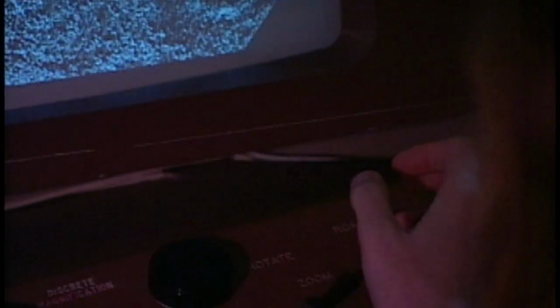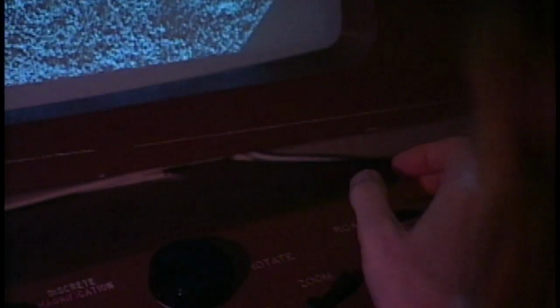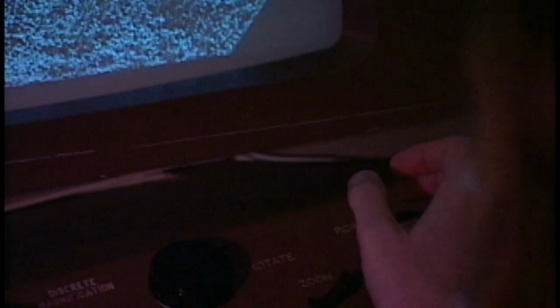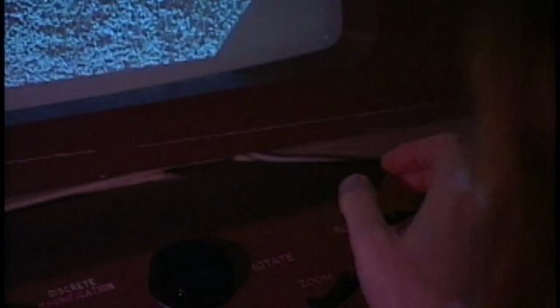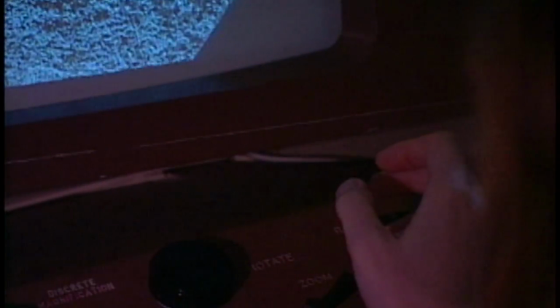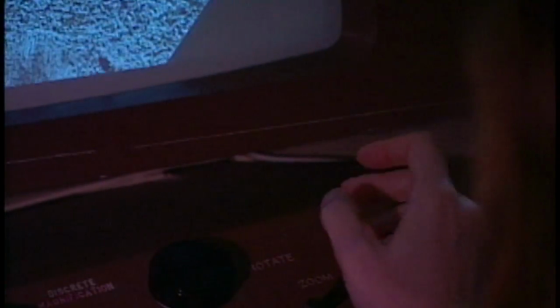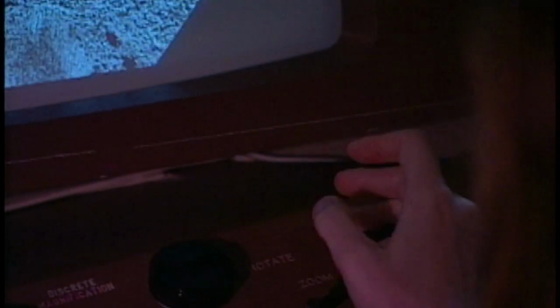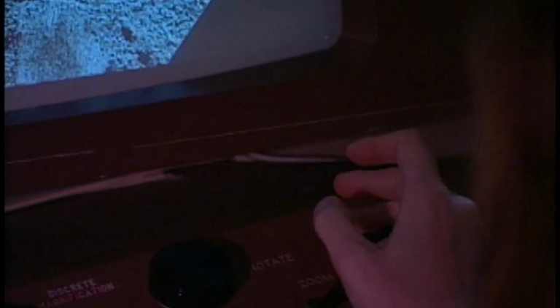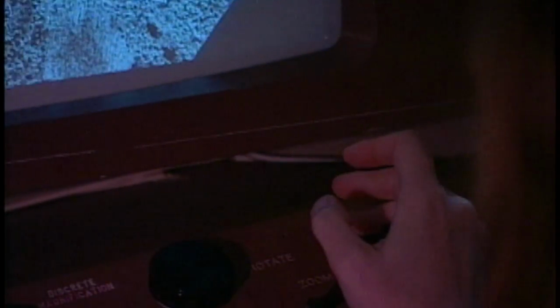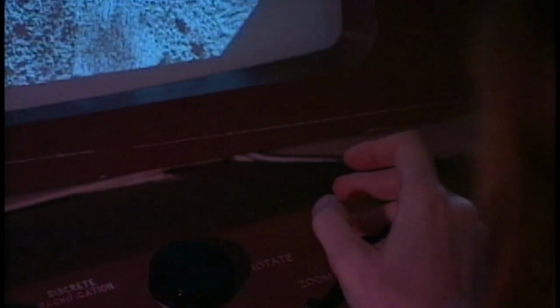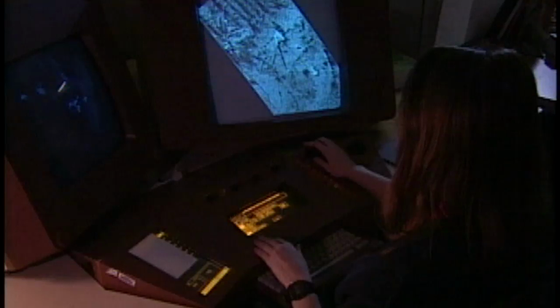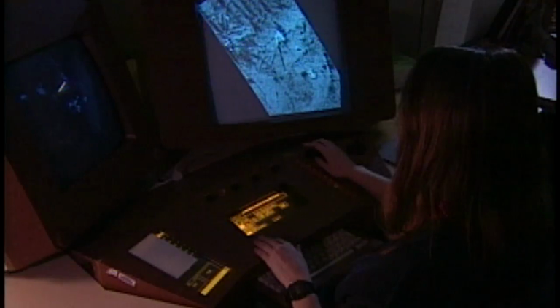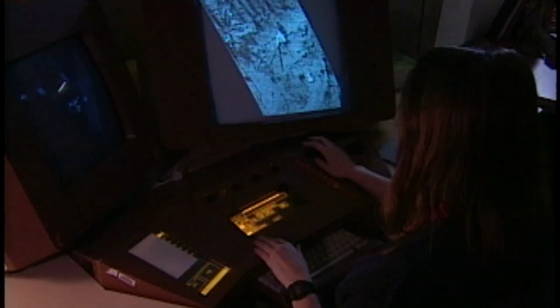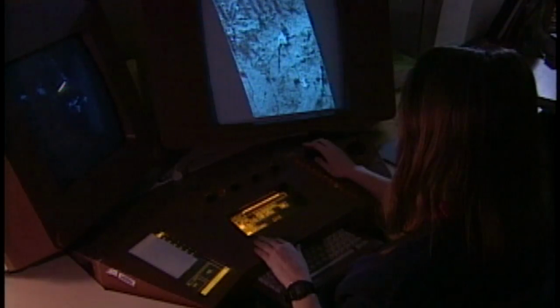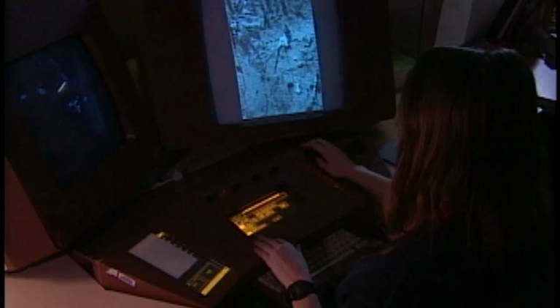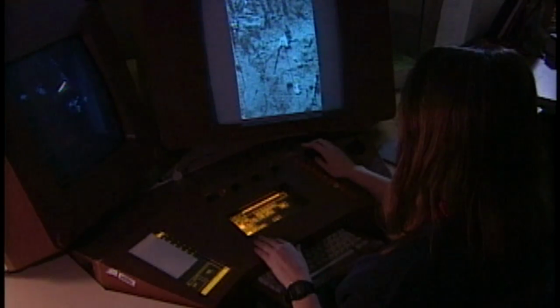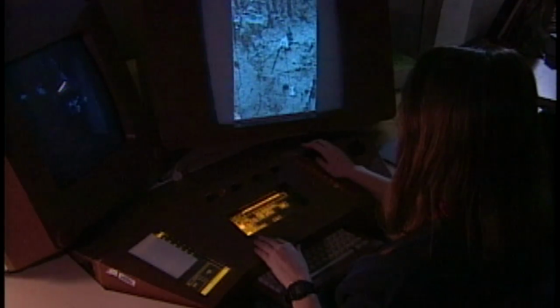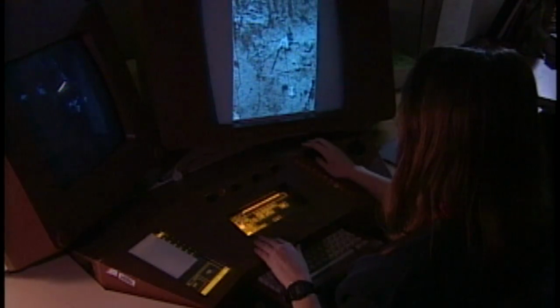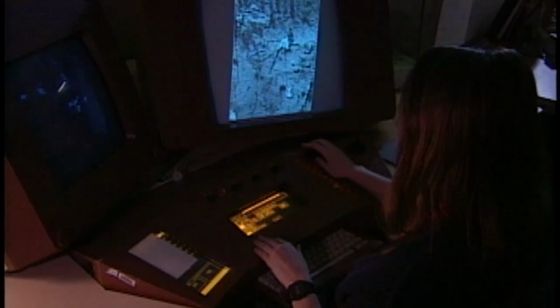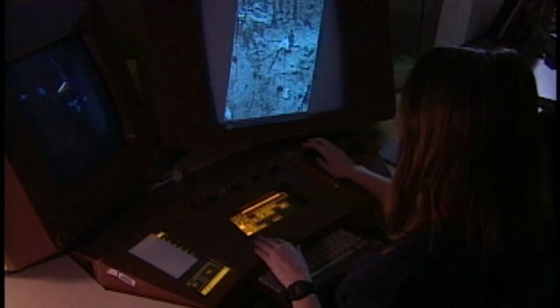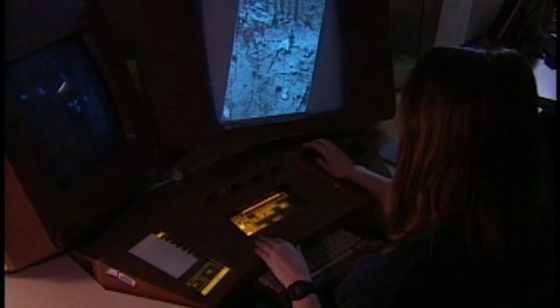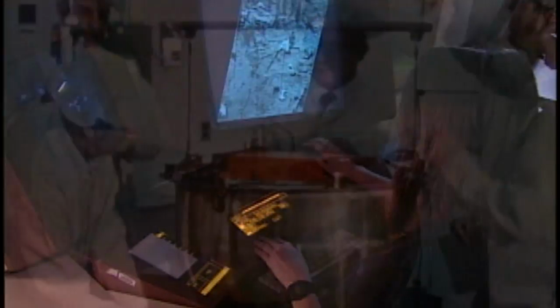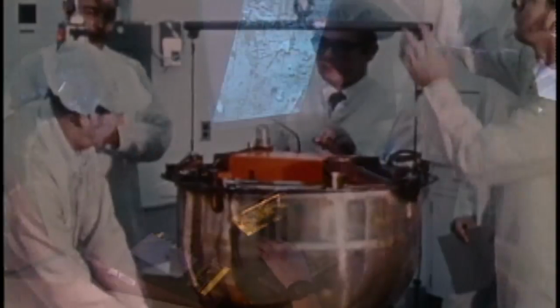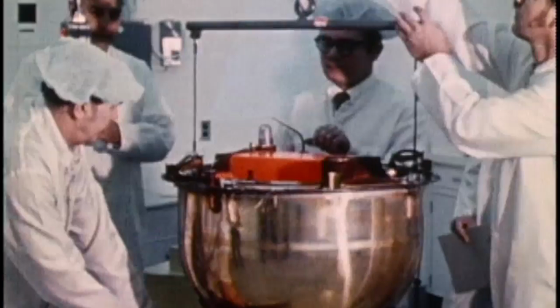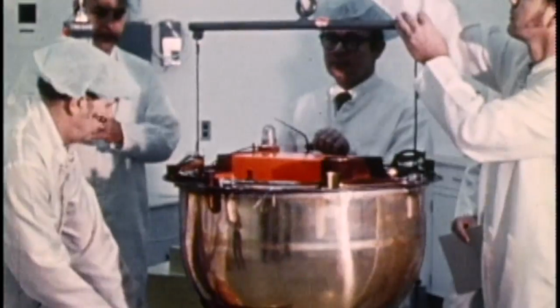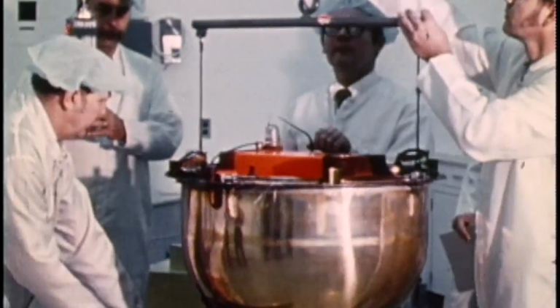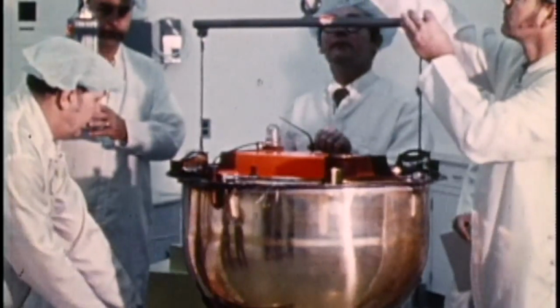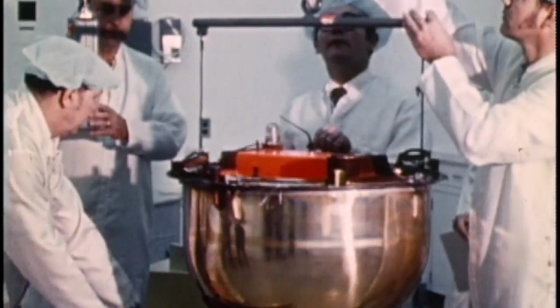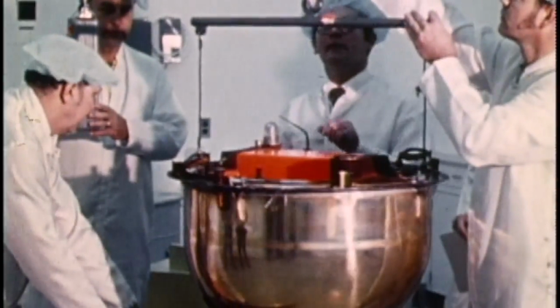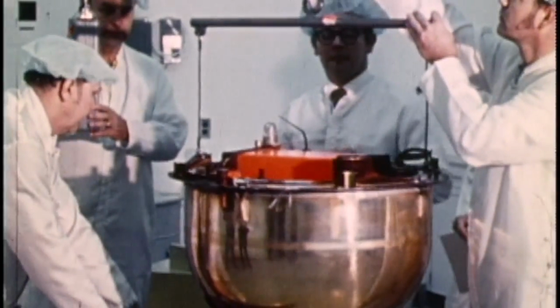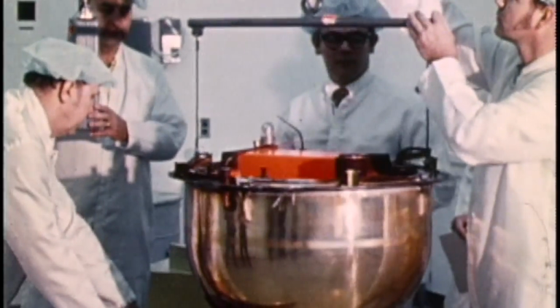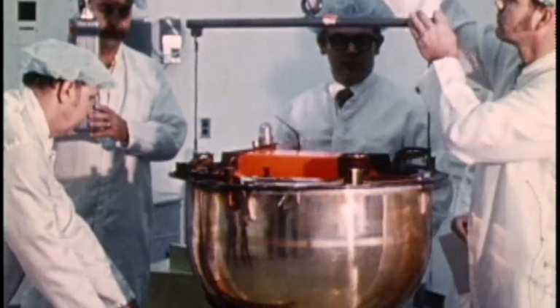But with the advent of digital imaging in the 1980s, the days of bucket catching were numbered.